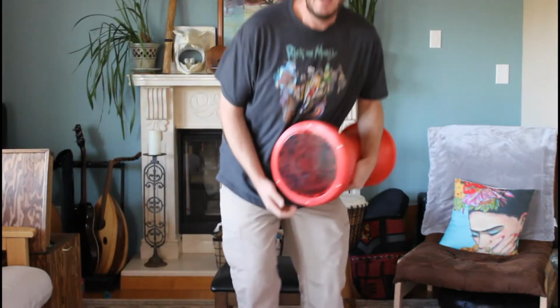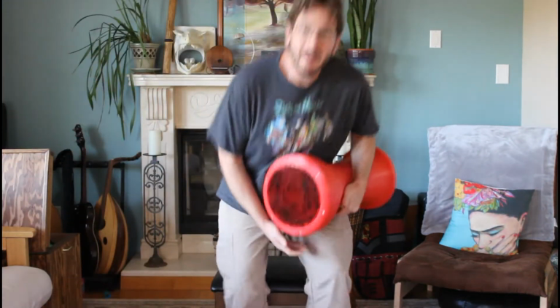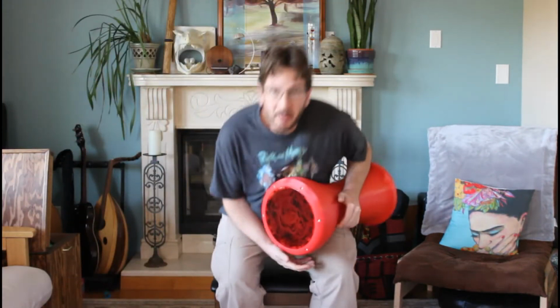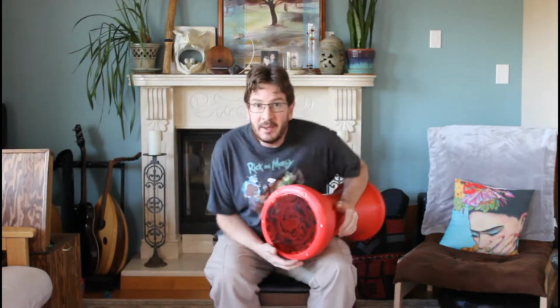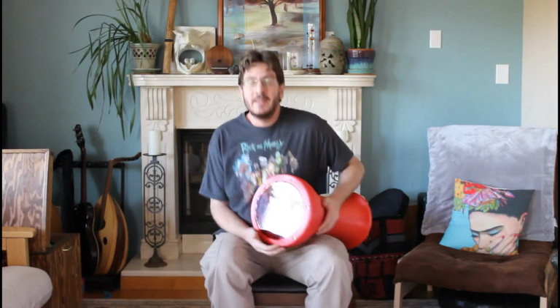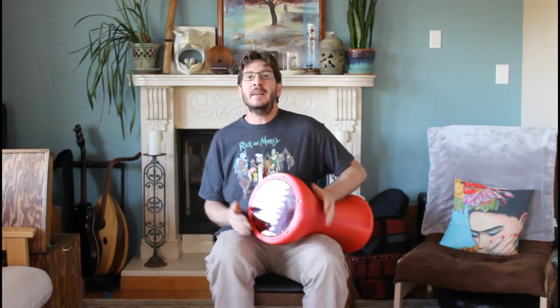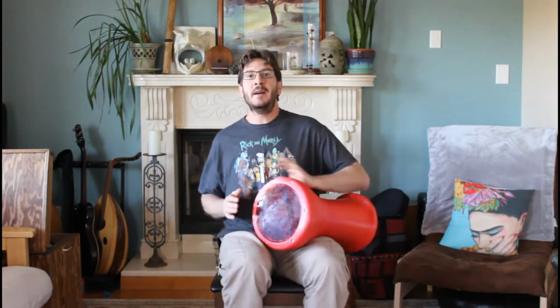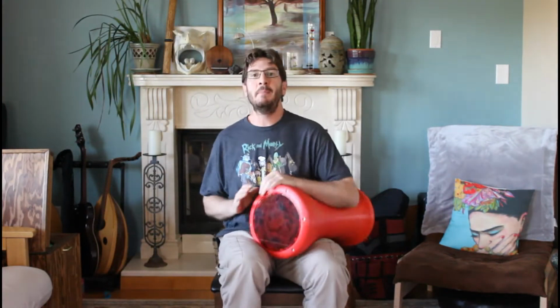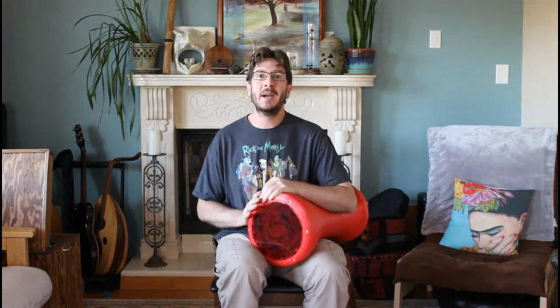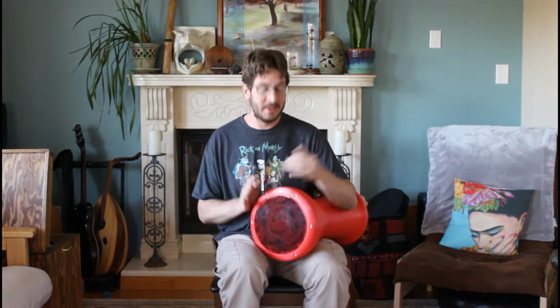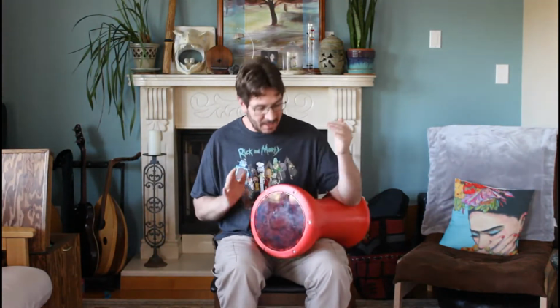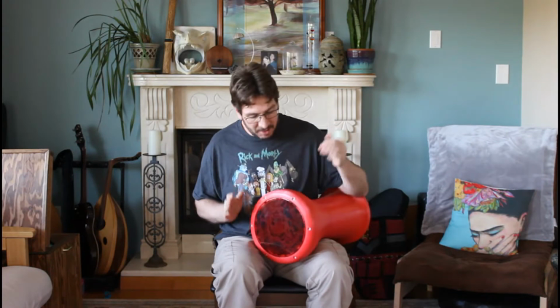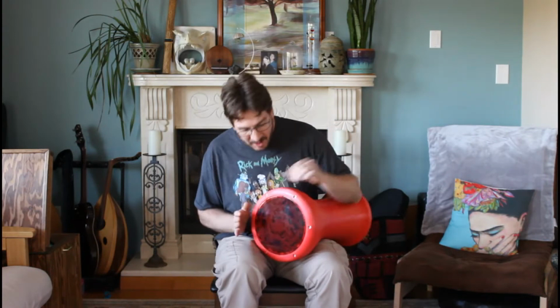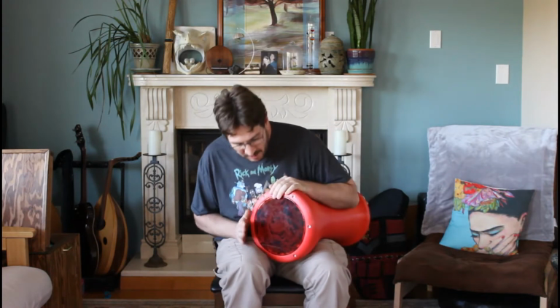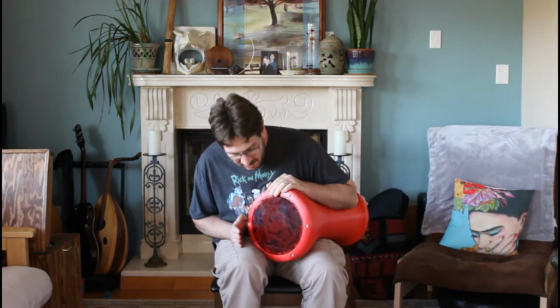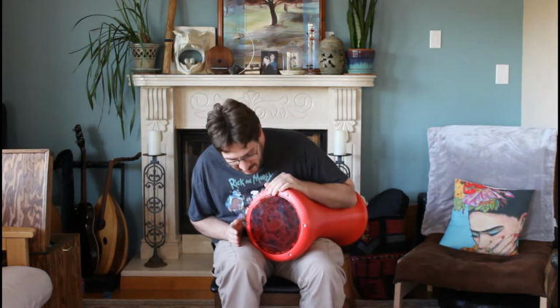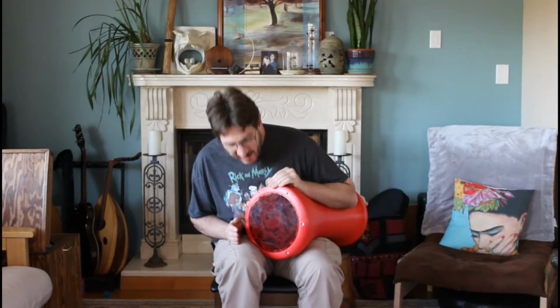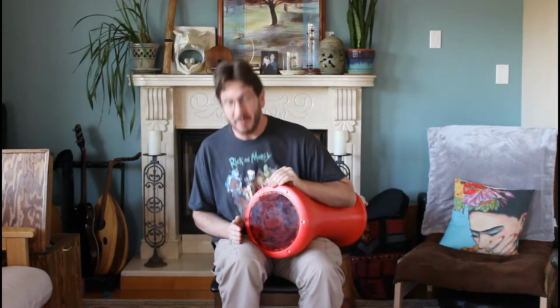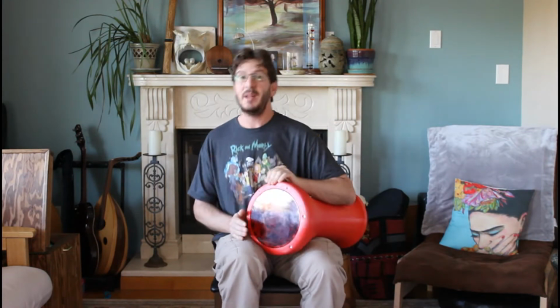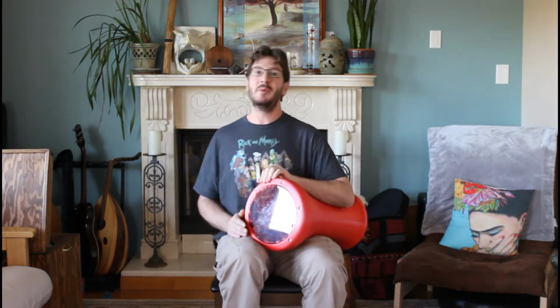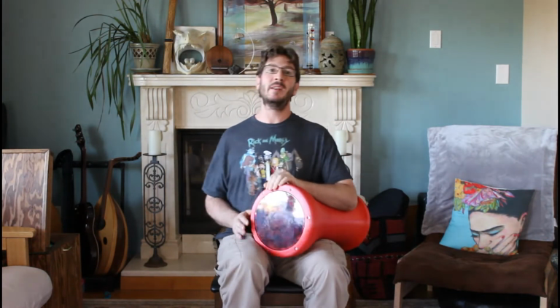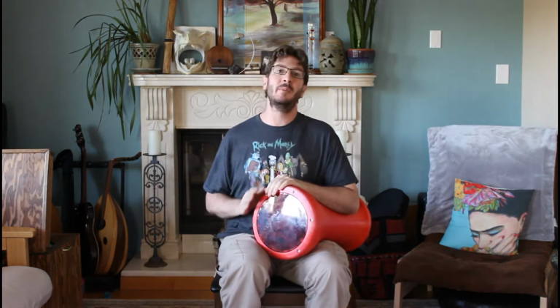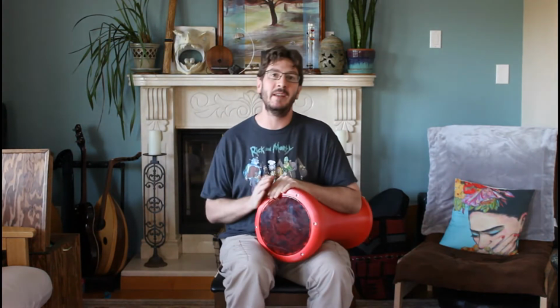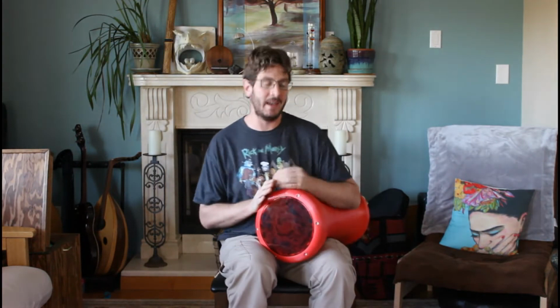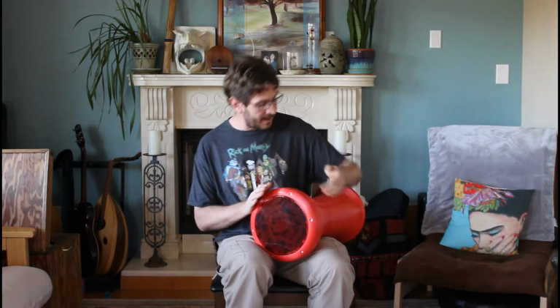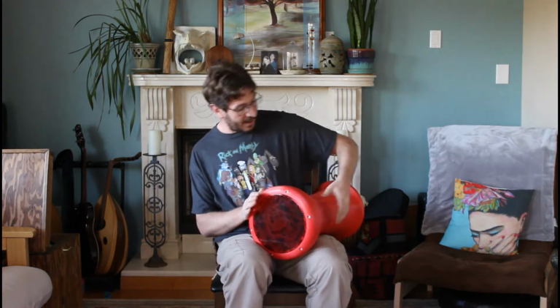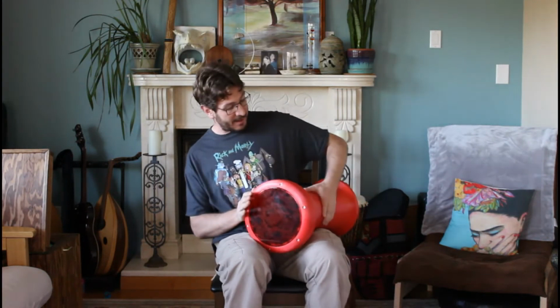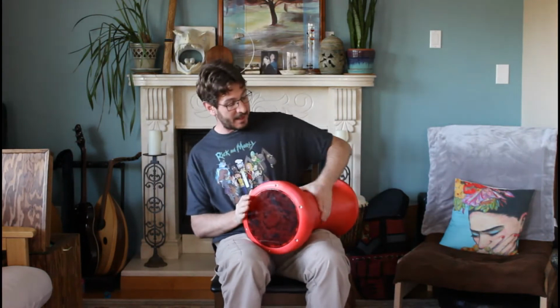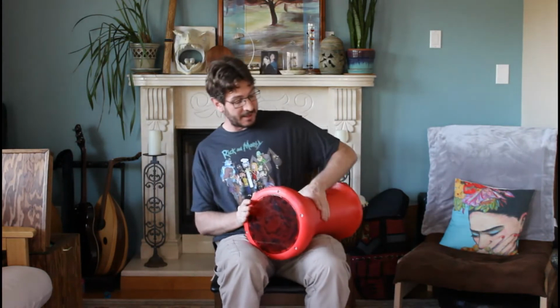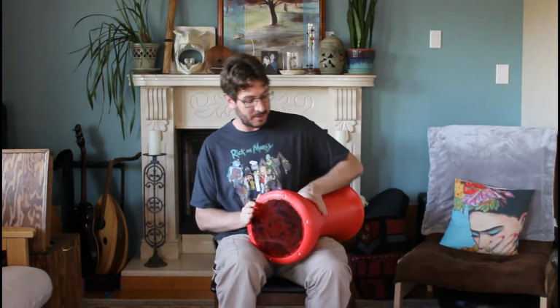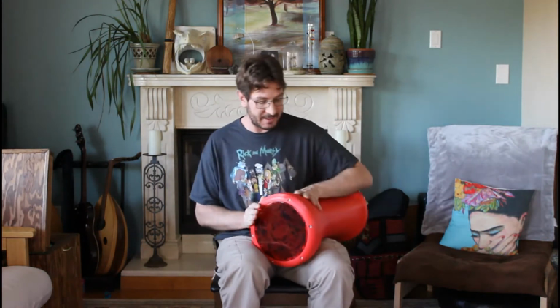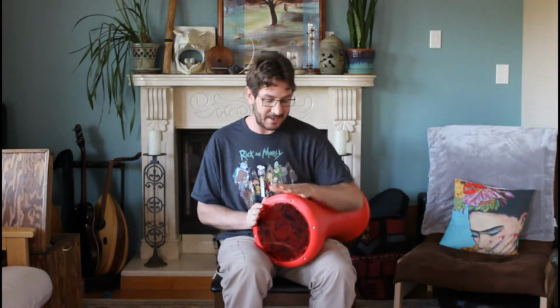Hi everyone. I'm back with the 3D printed drum today. I've been playing with it a little bit, and I like it. I like the way it sounds.